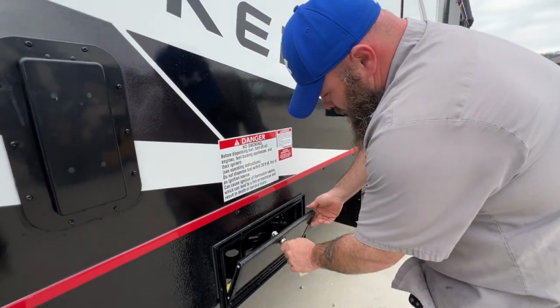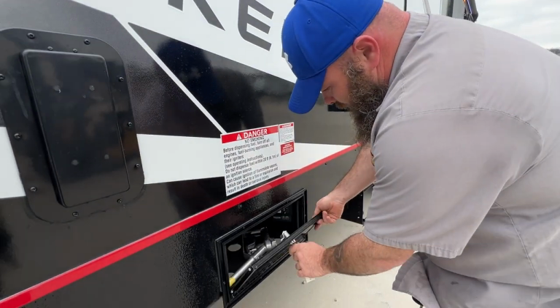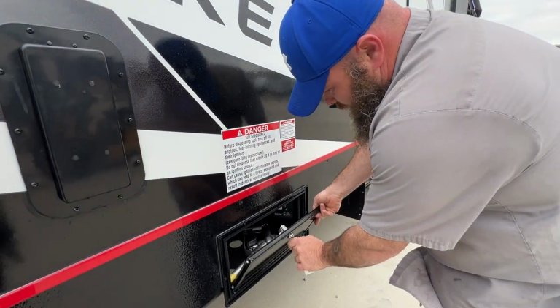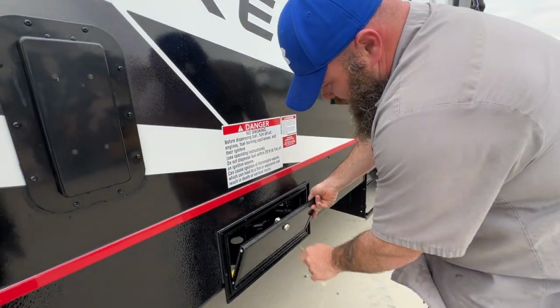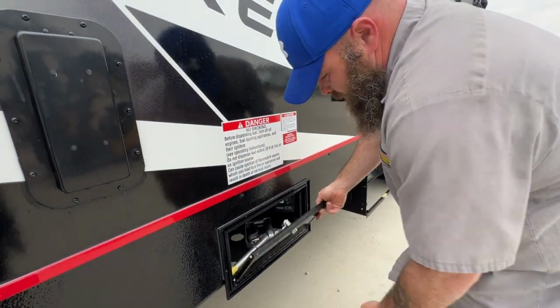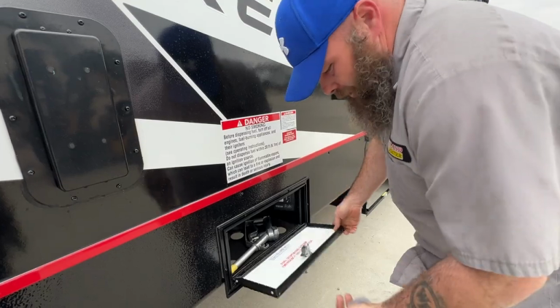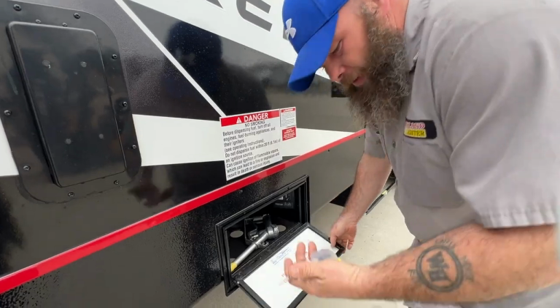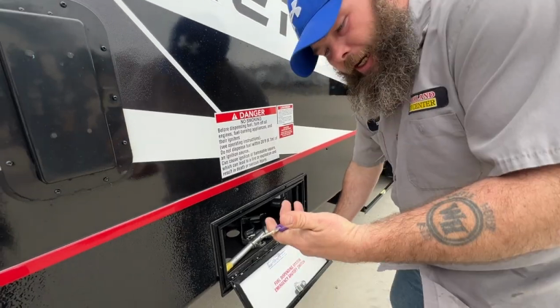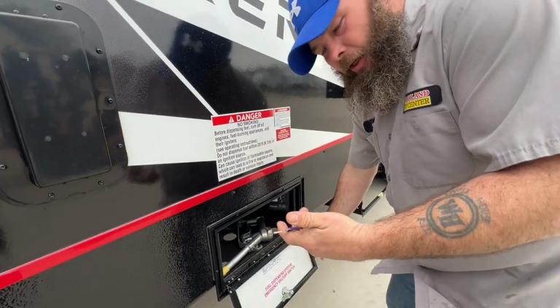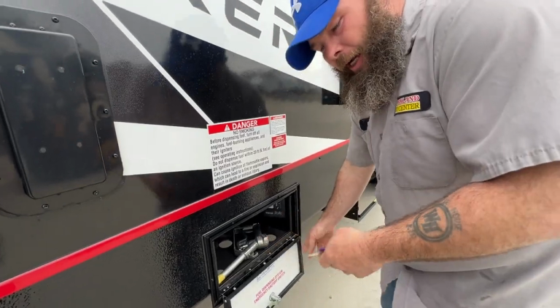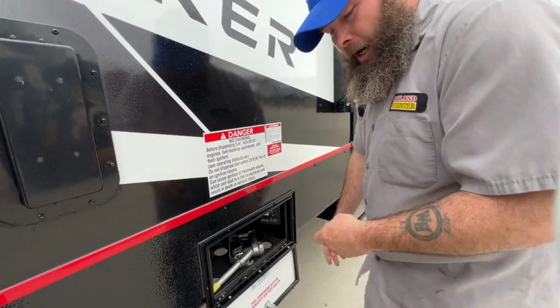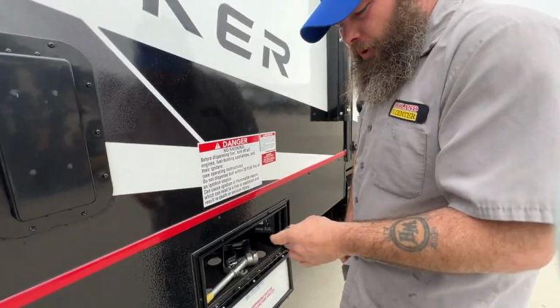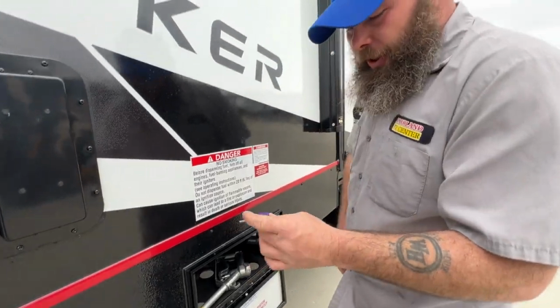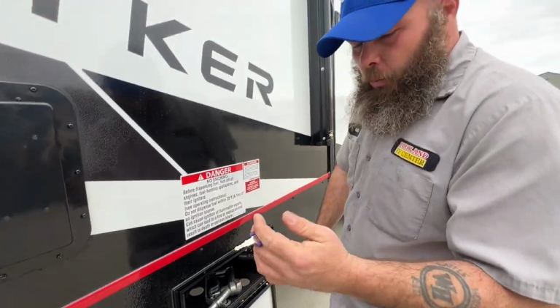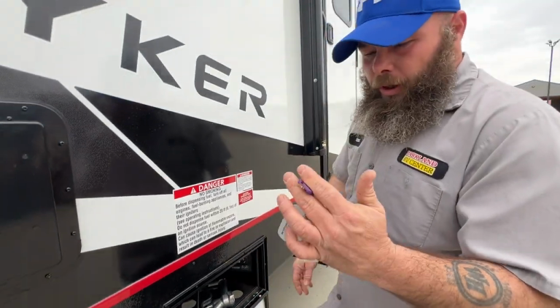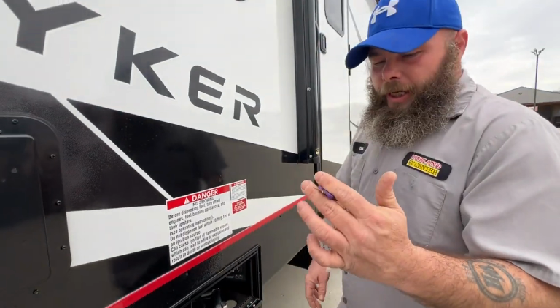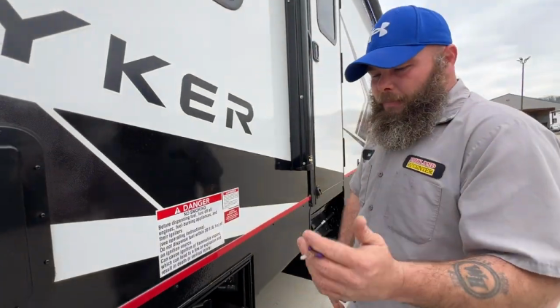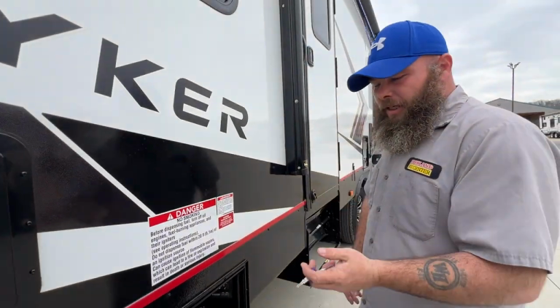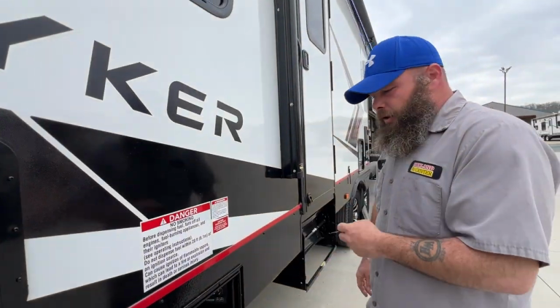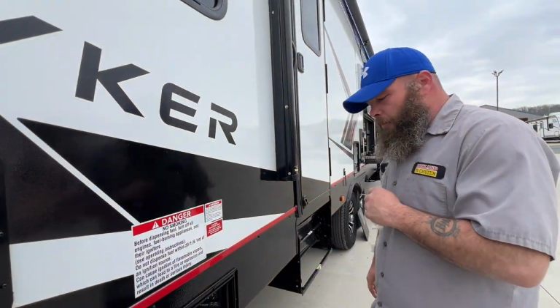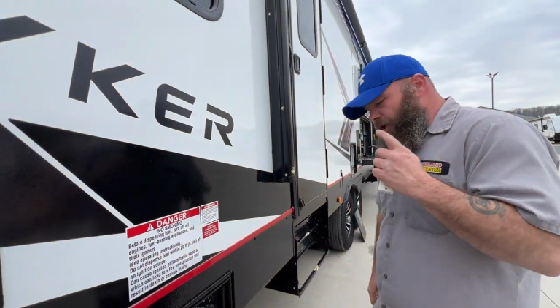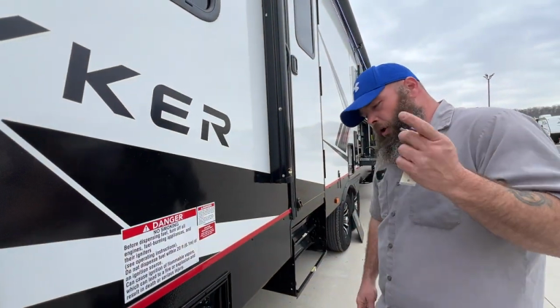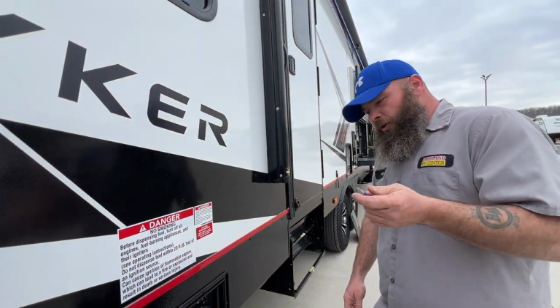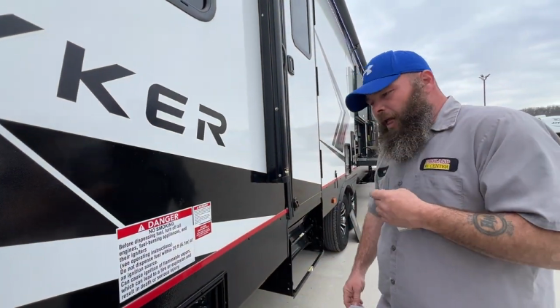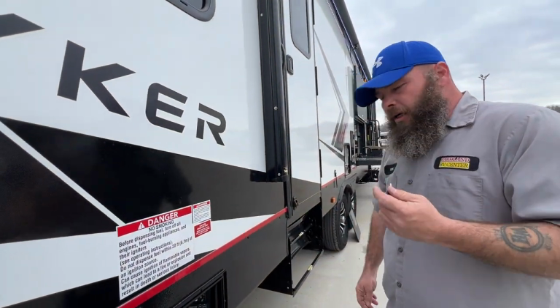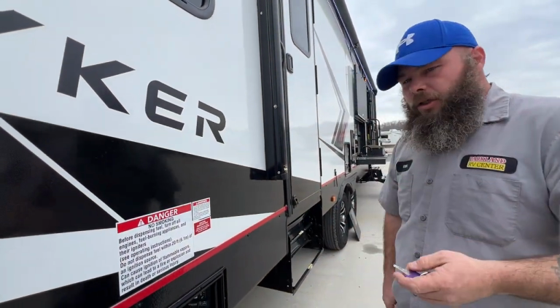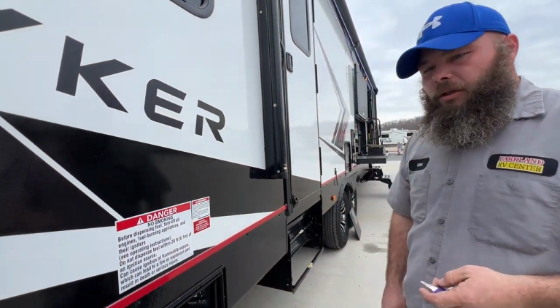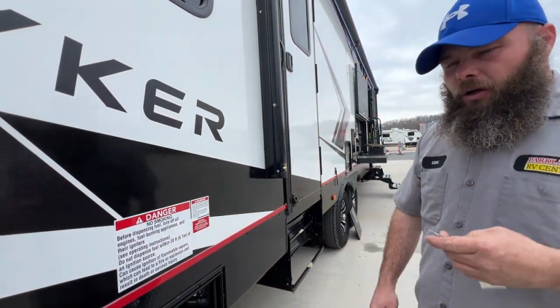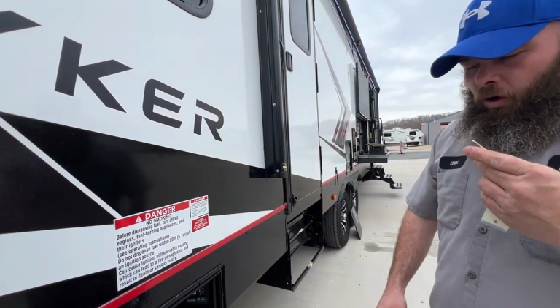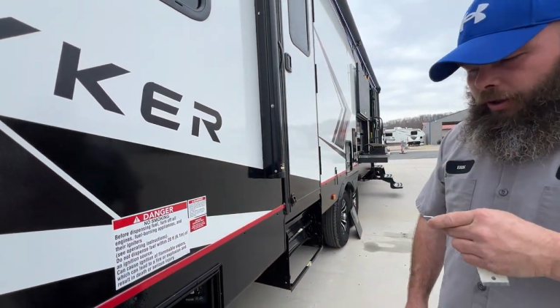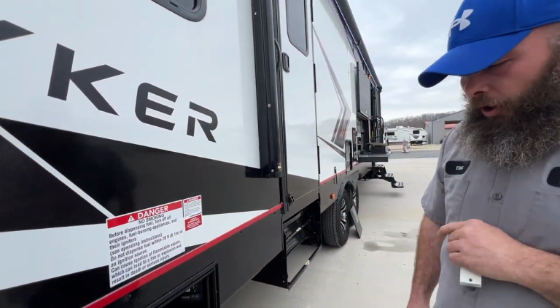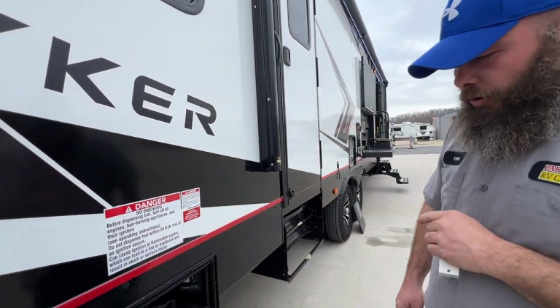You do have a key for the camper — one key that basically operates all the locks on the coach.